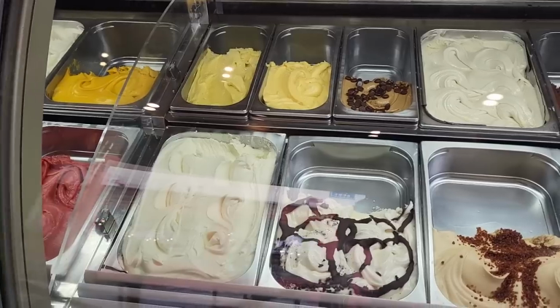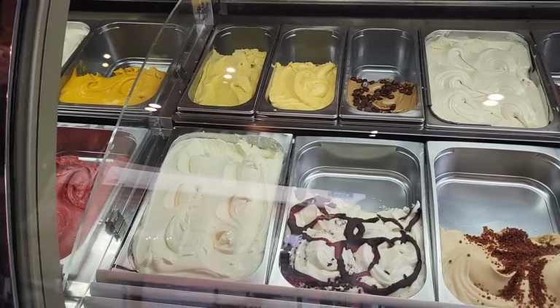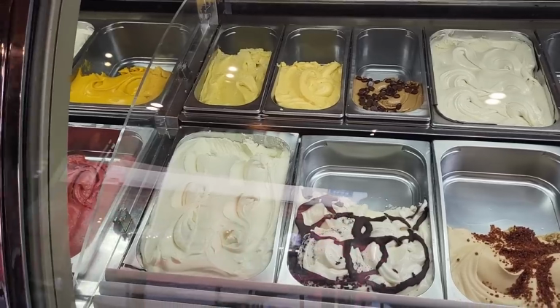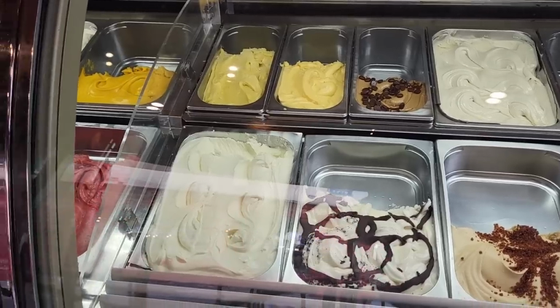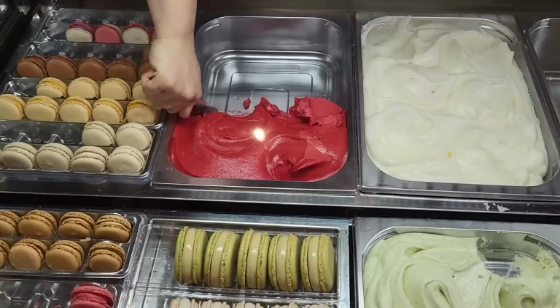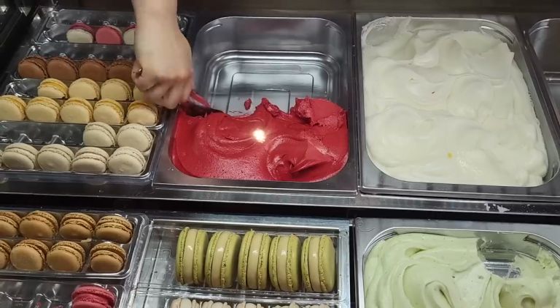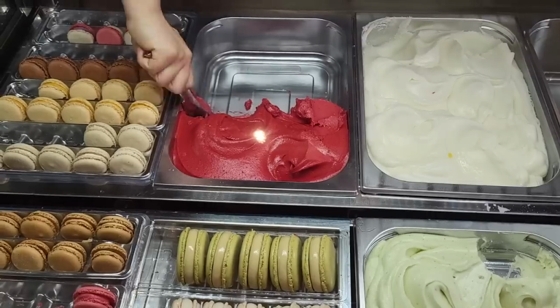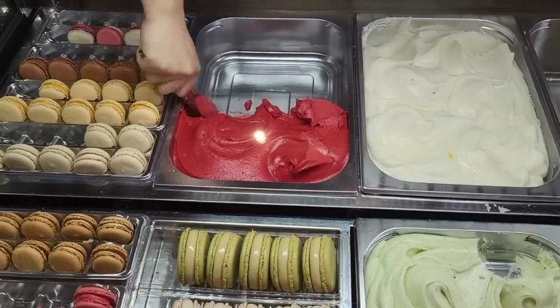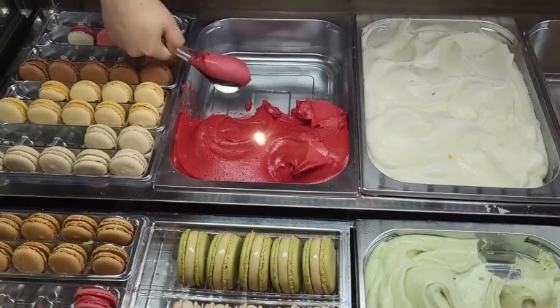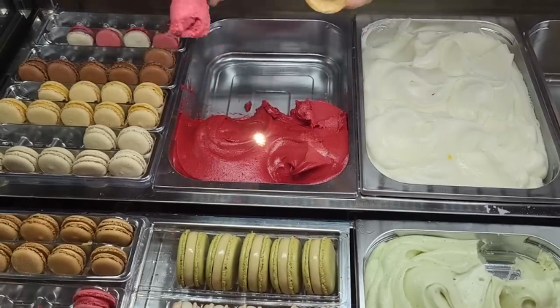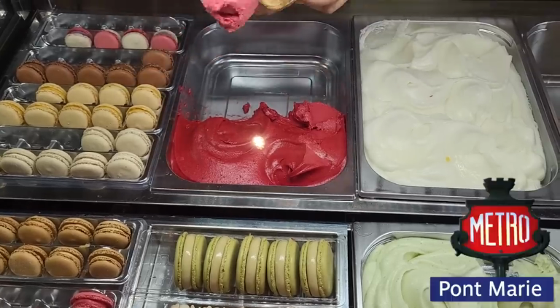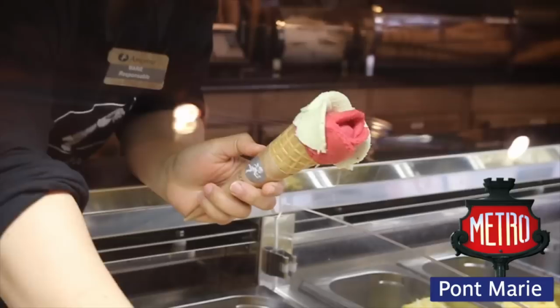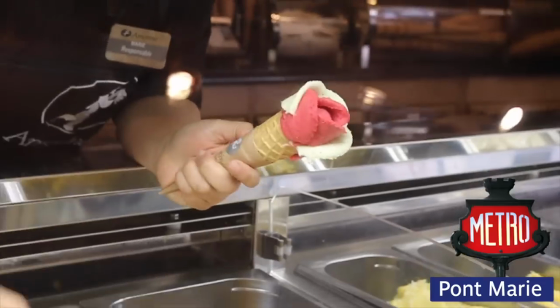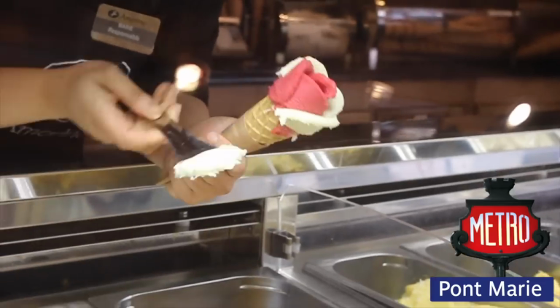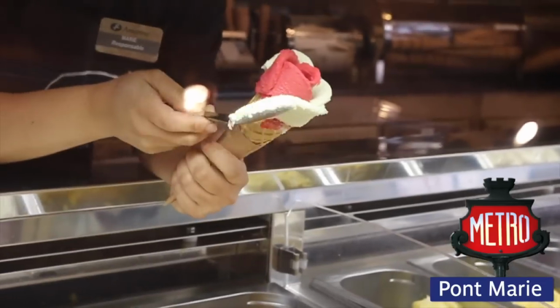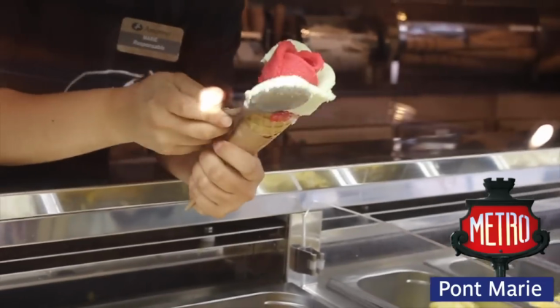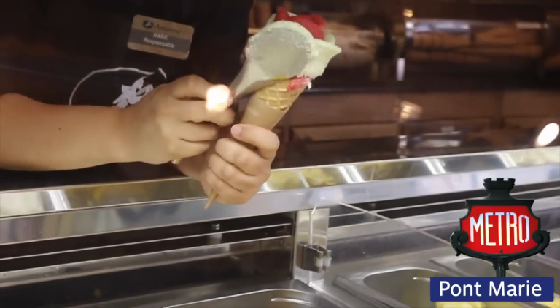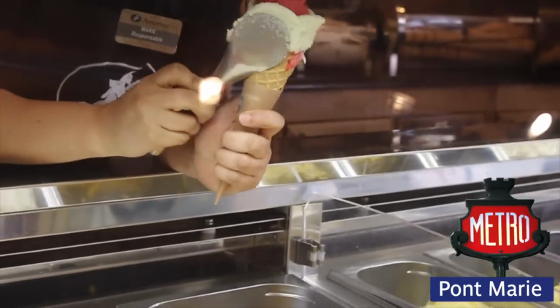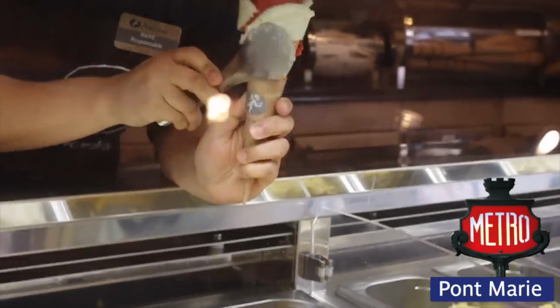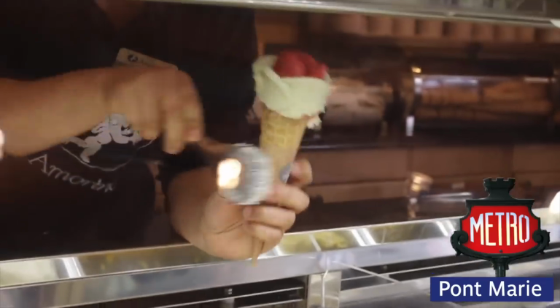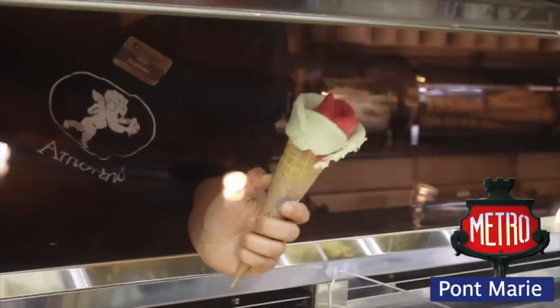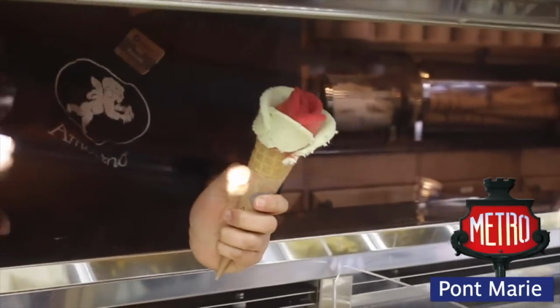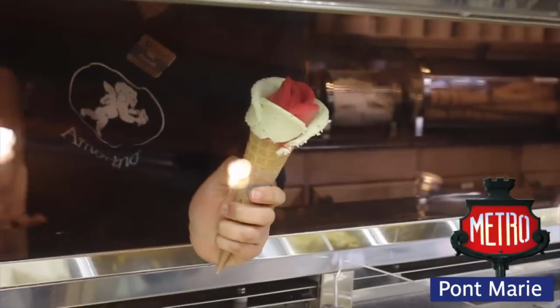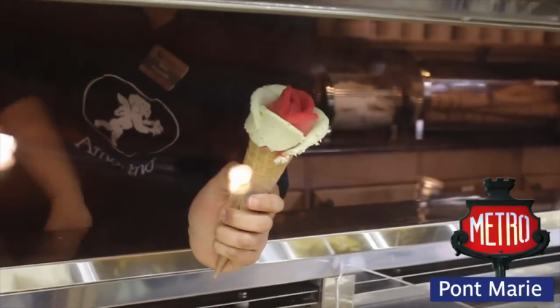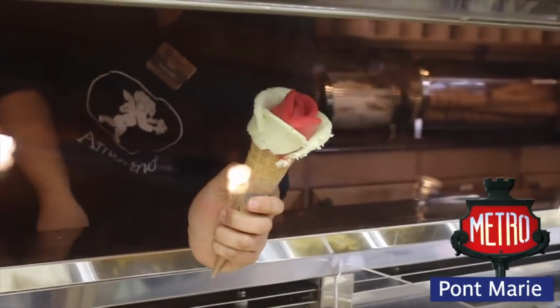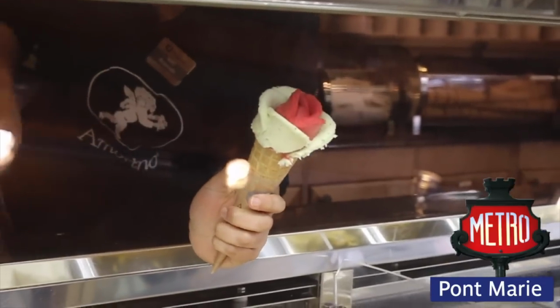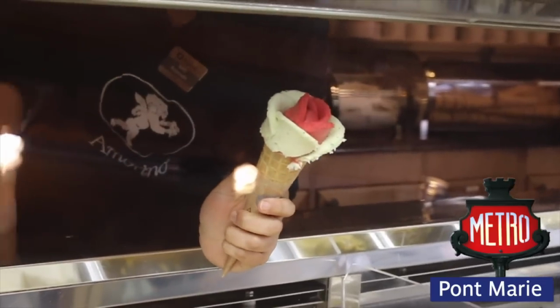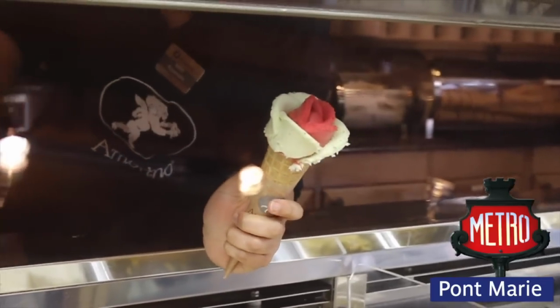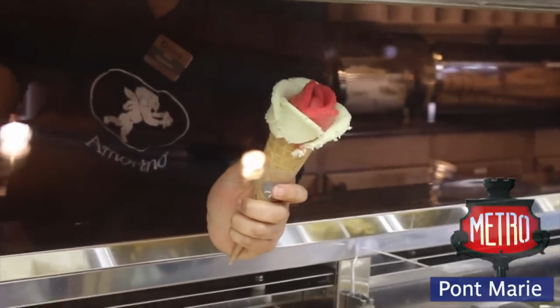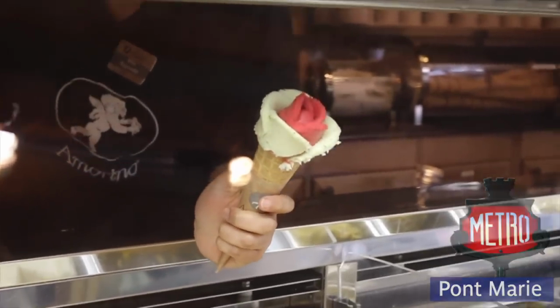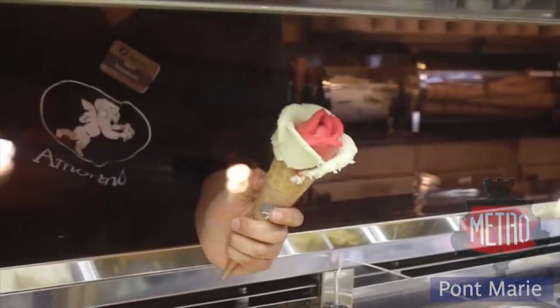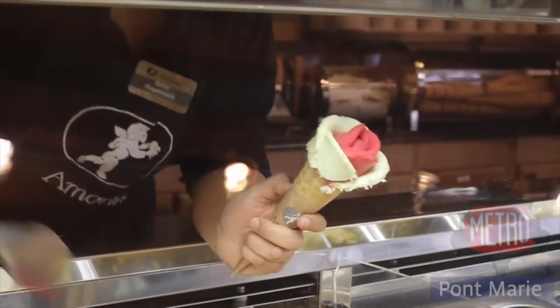This shop is within walking distance to Notre Dame, and the closest metro station is Pont-Marie on Line 7.